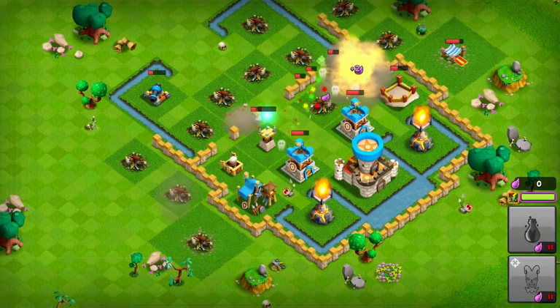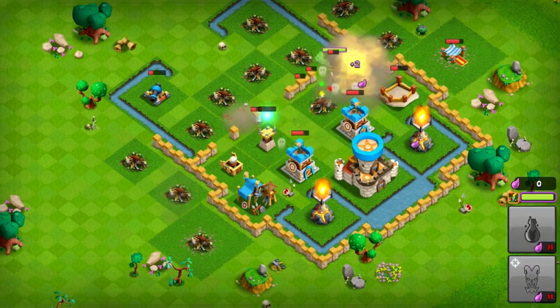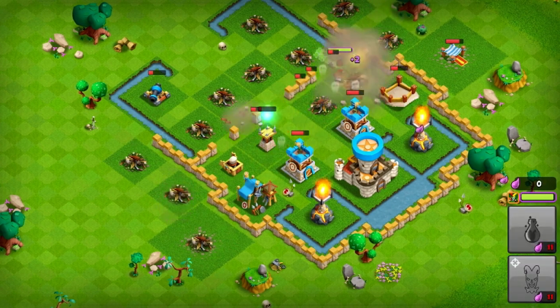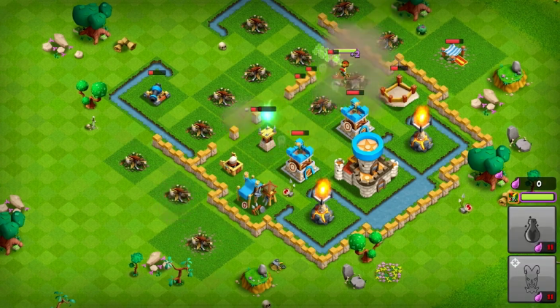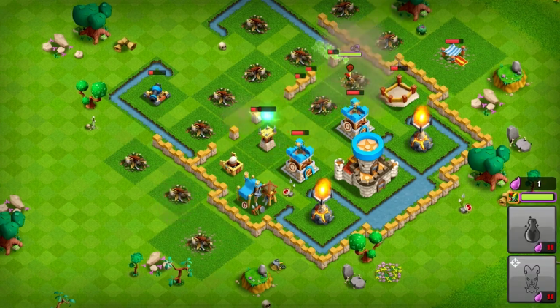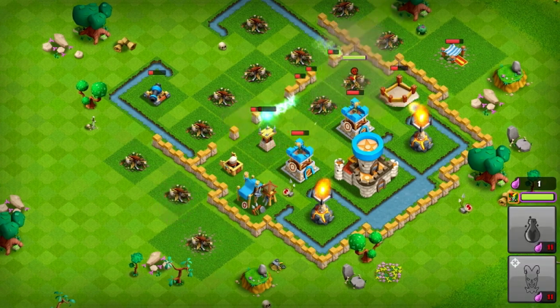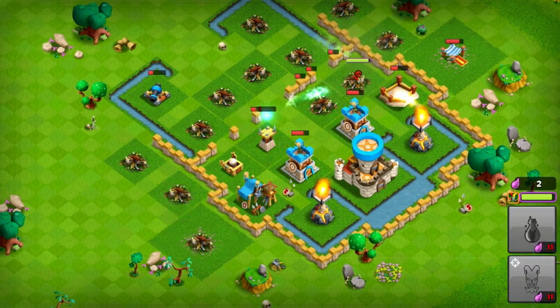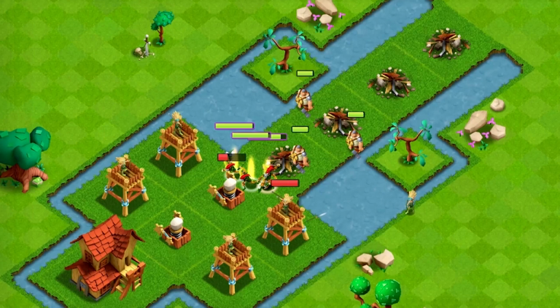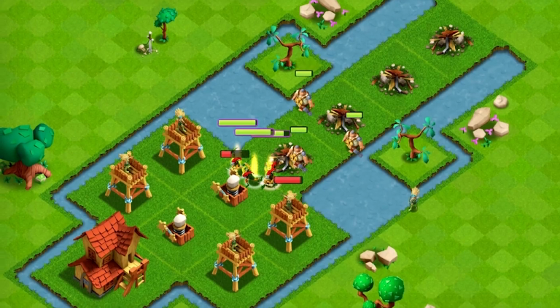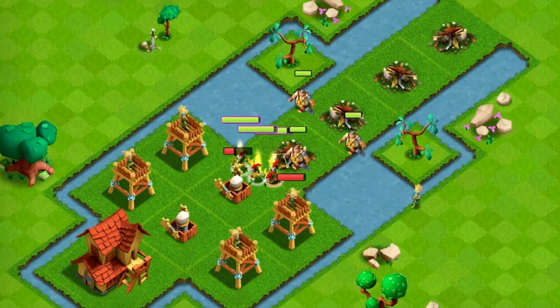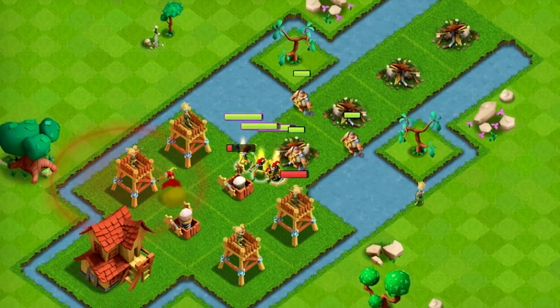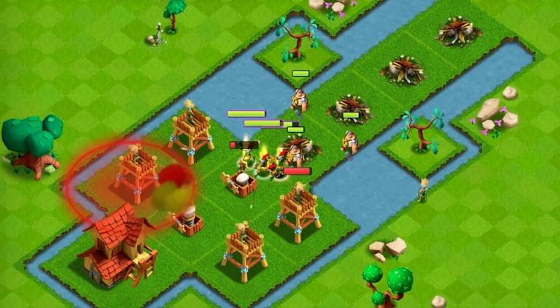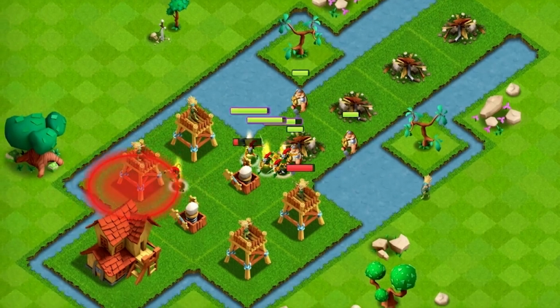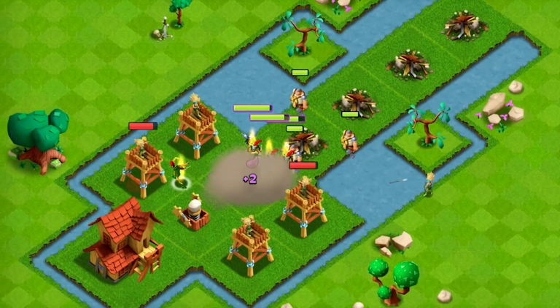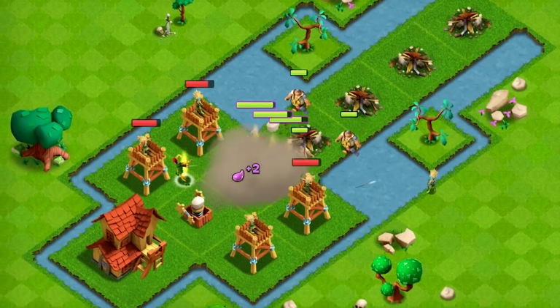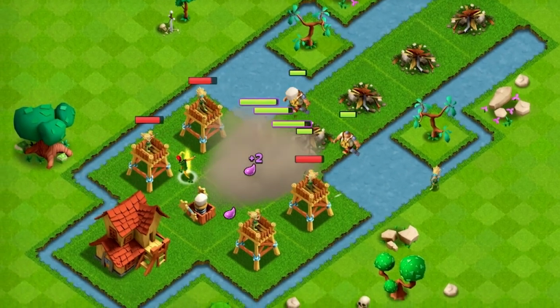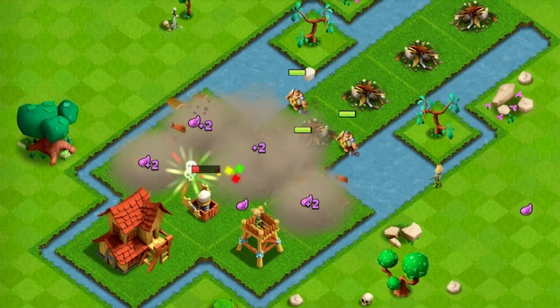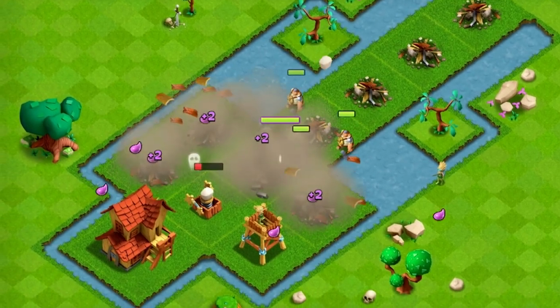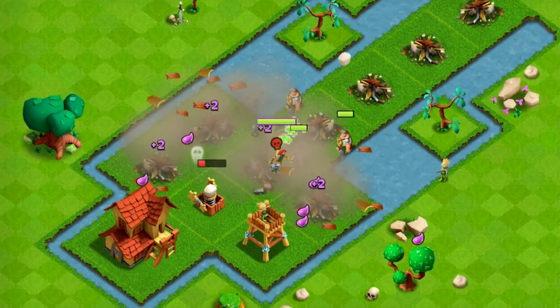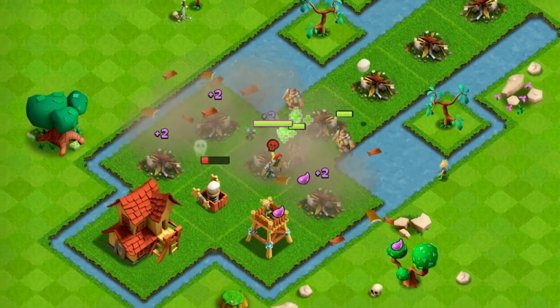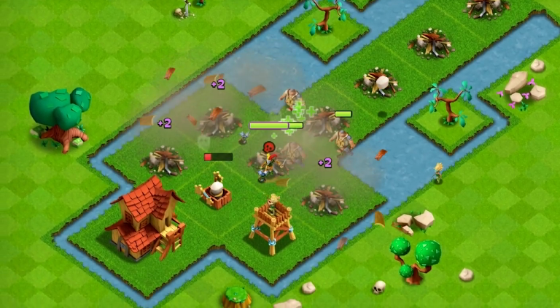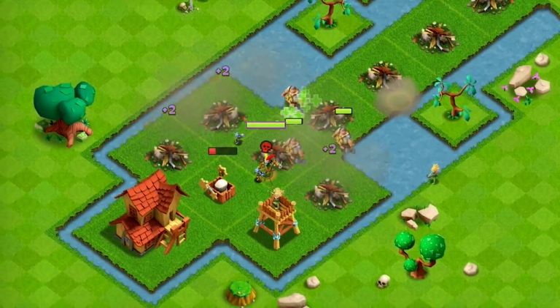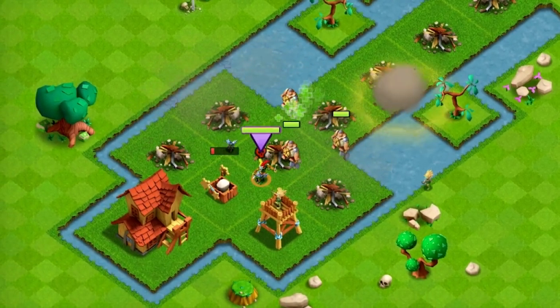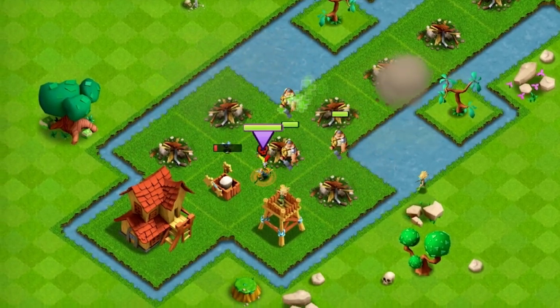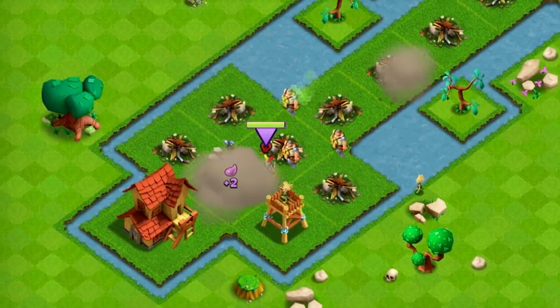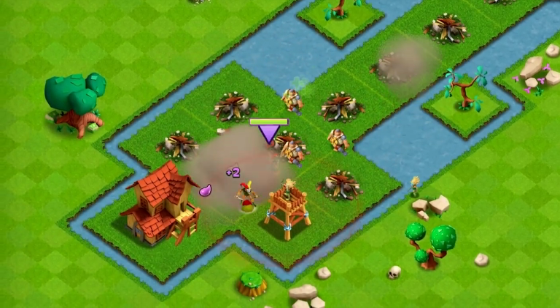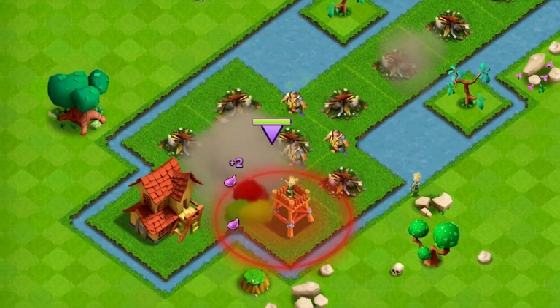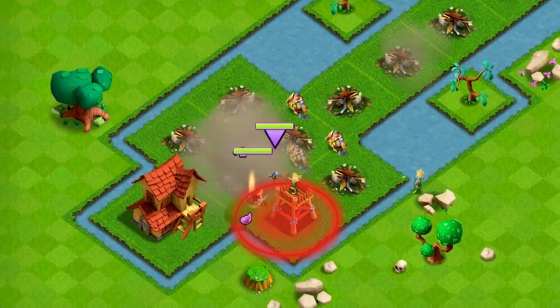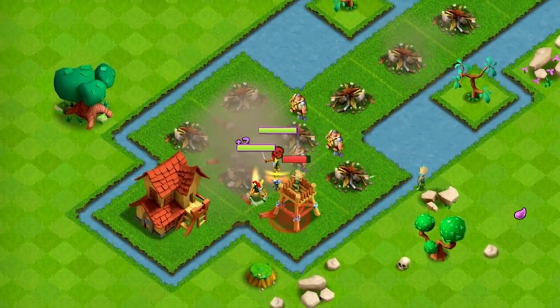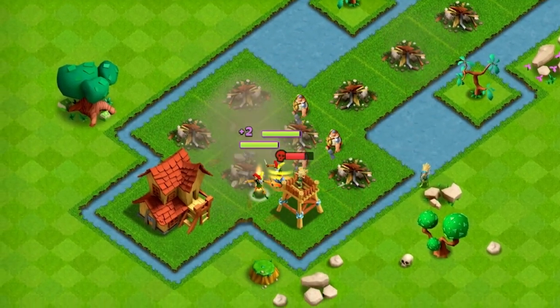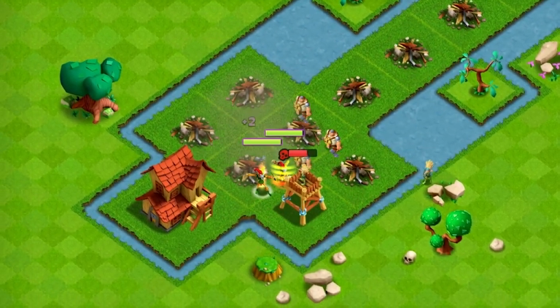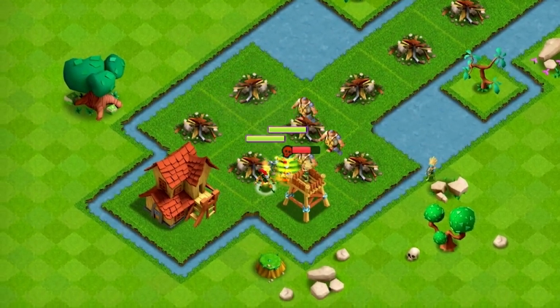Stitches is a chaotic and psychotic addition to your Titan roster. This powerful Titan may have a wicked sense of humor, but it's nothing in comparison with the tricks he plays on your enemies.